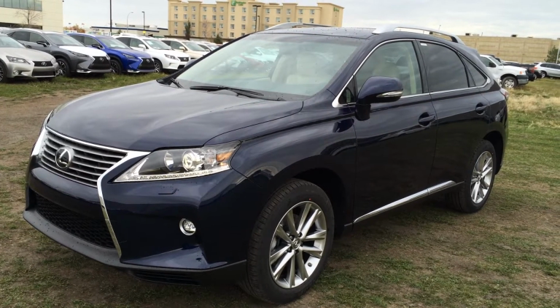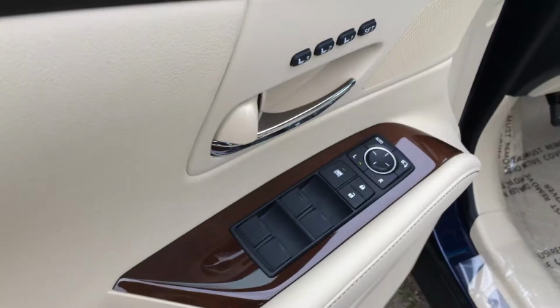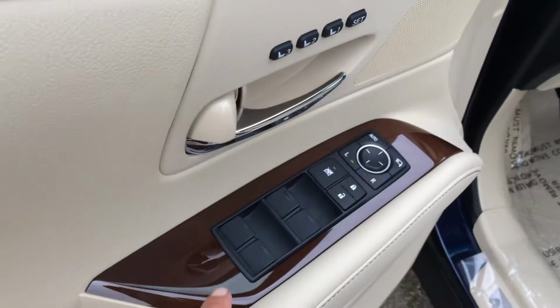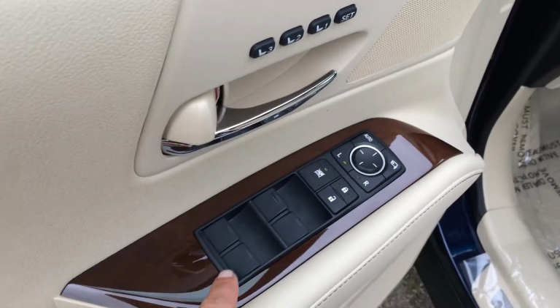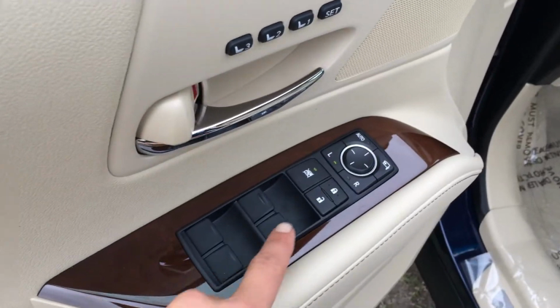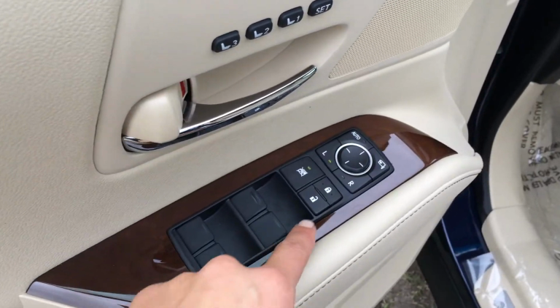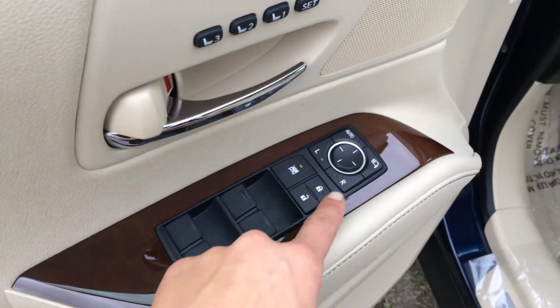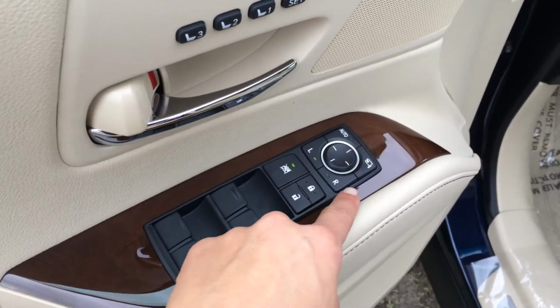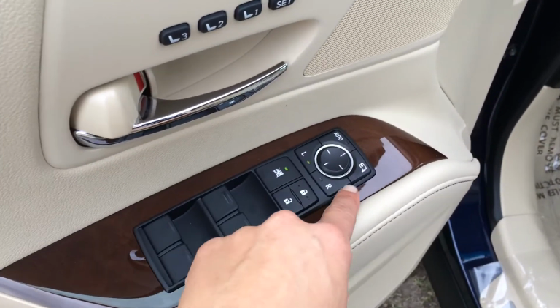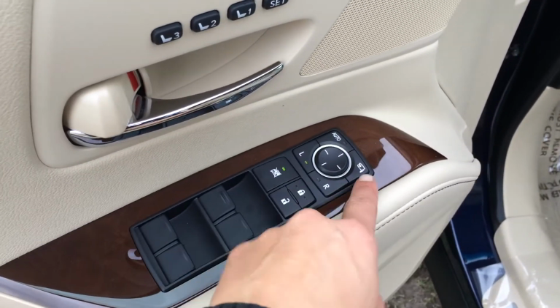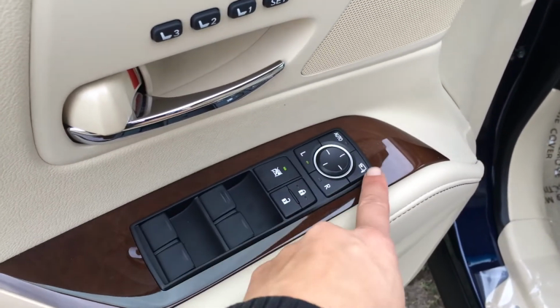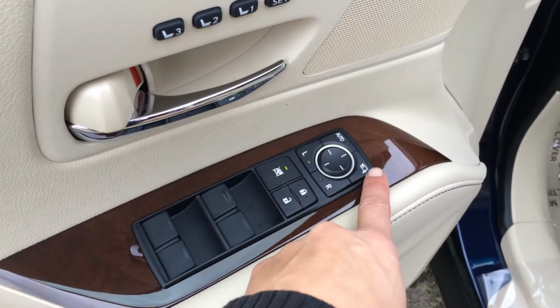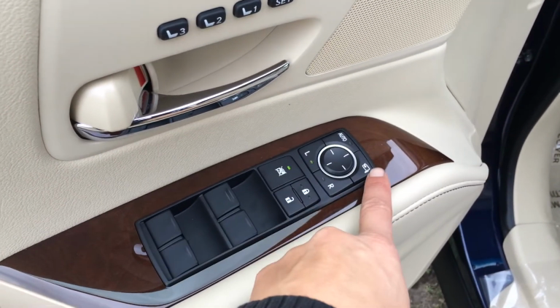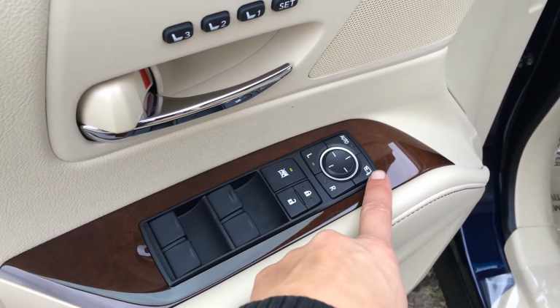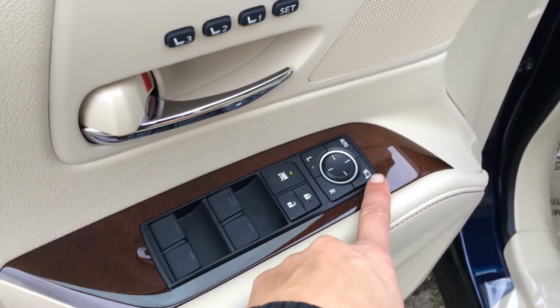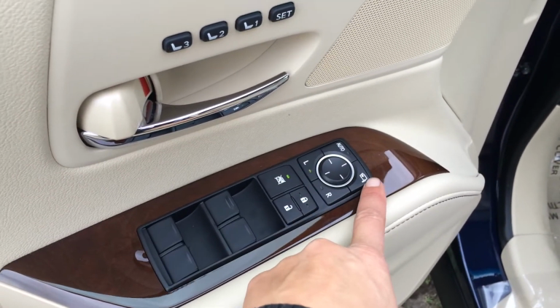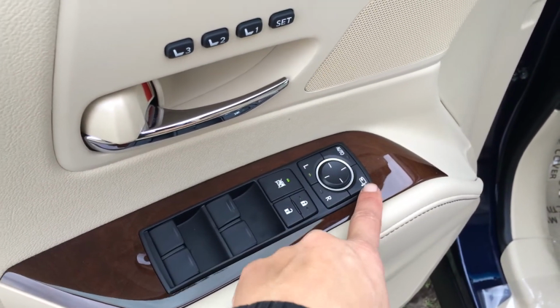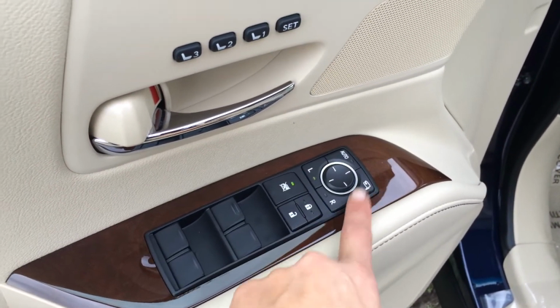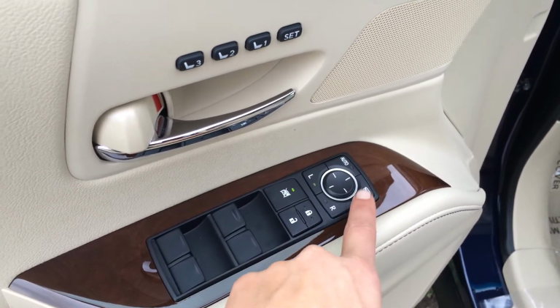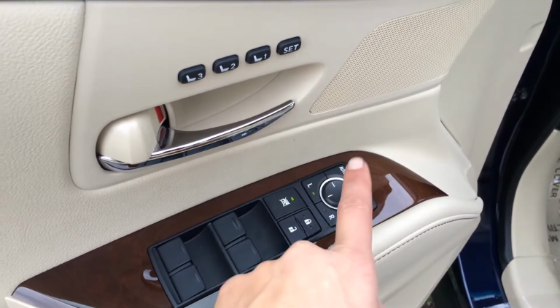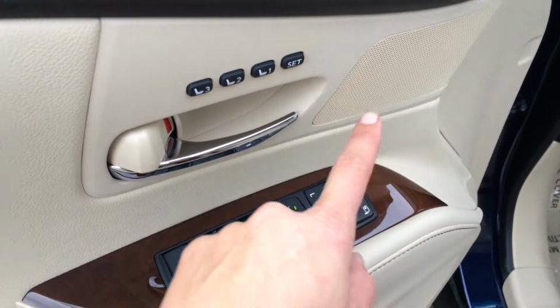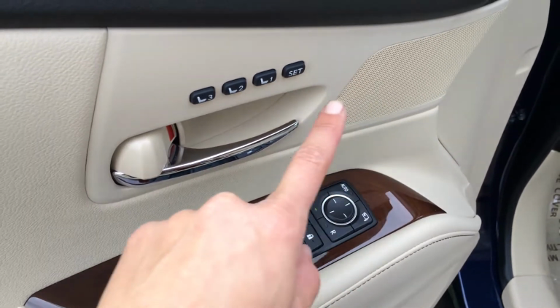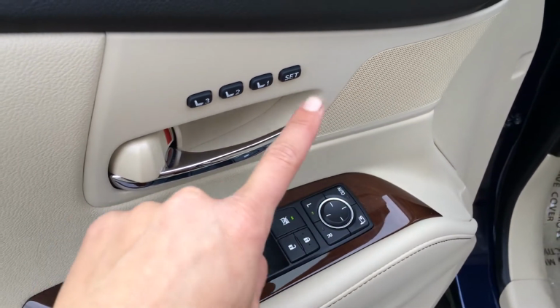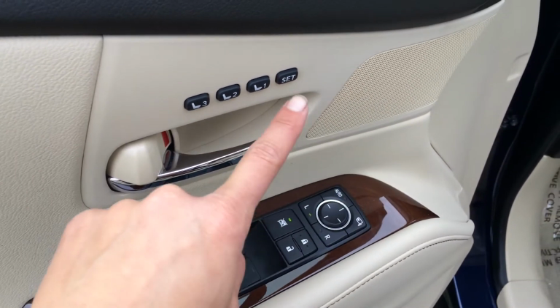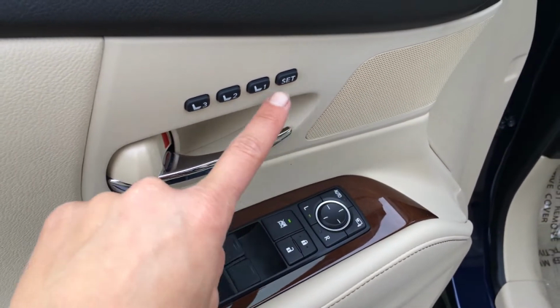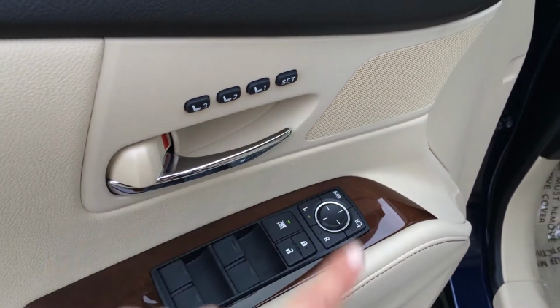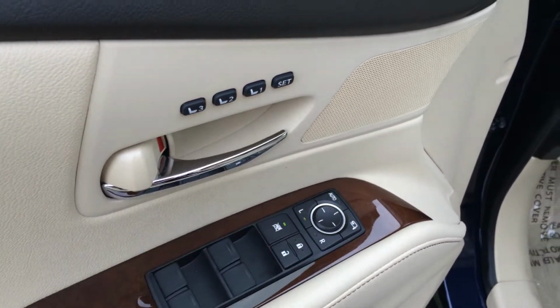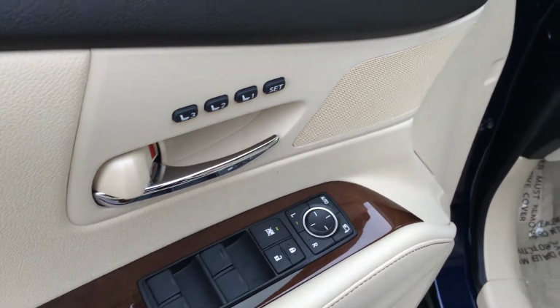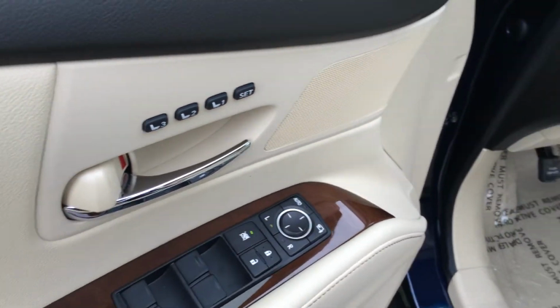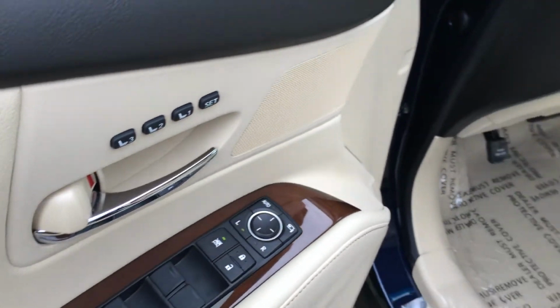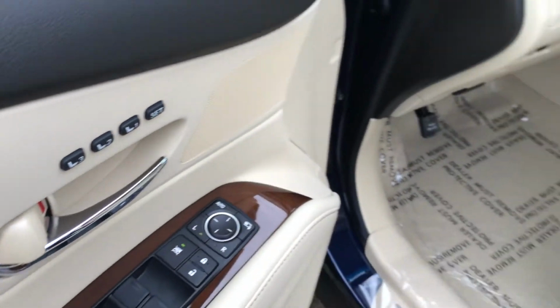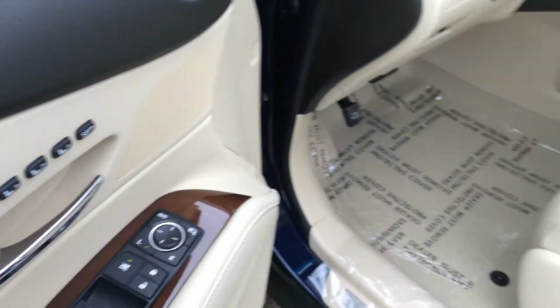Powered windows, locks, and side mirrors are power folding. They're also linked to your driver's seat memory as well as the steering wheel.